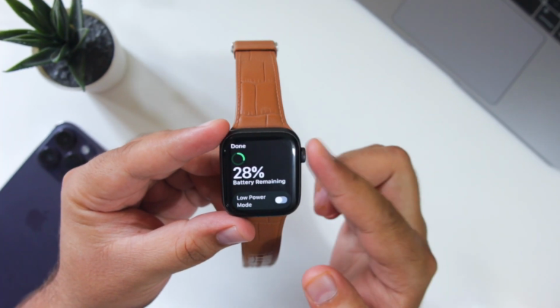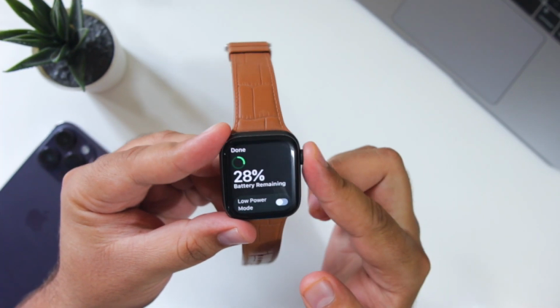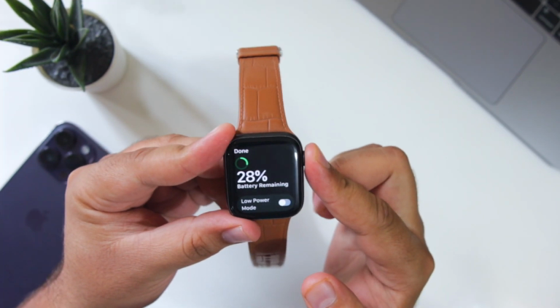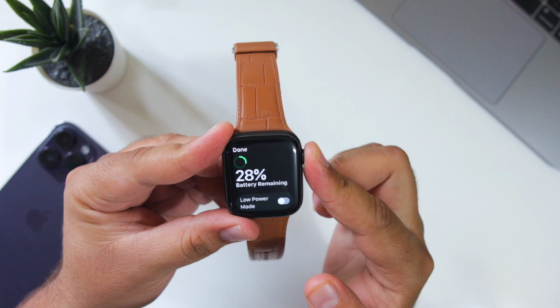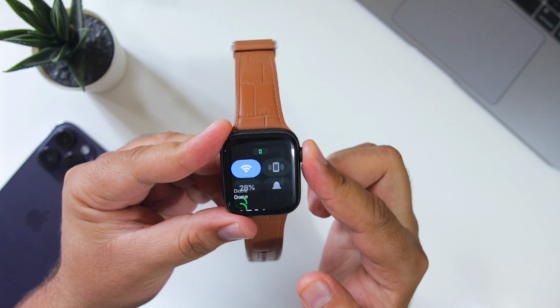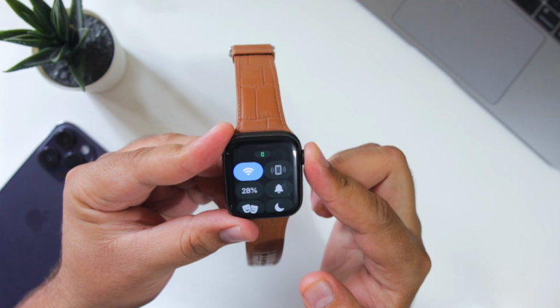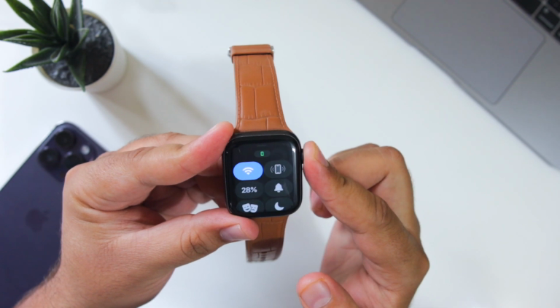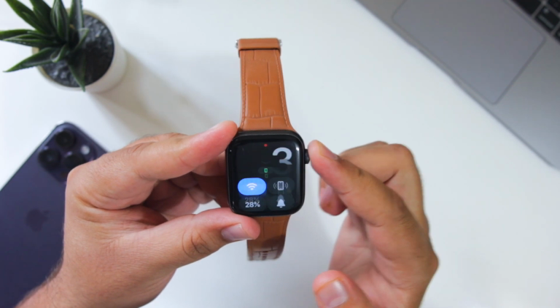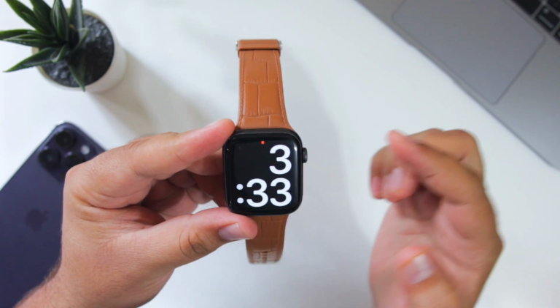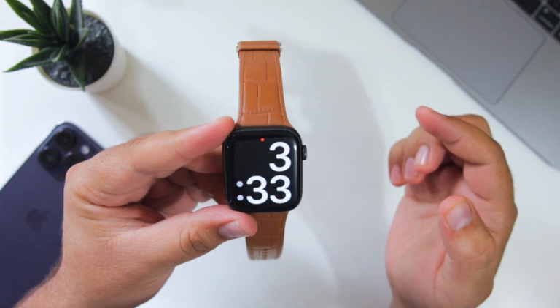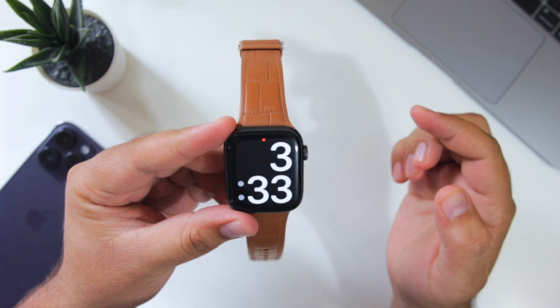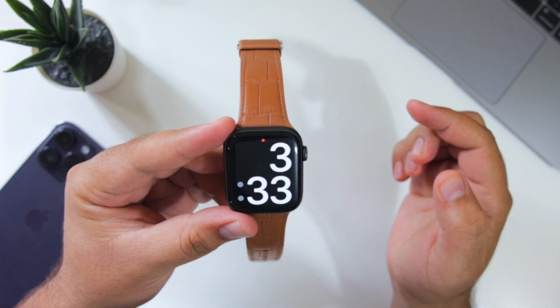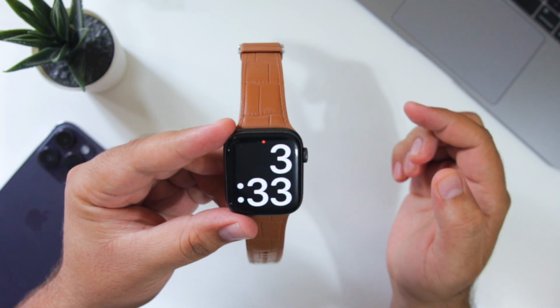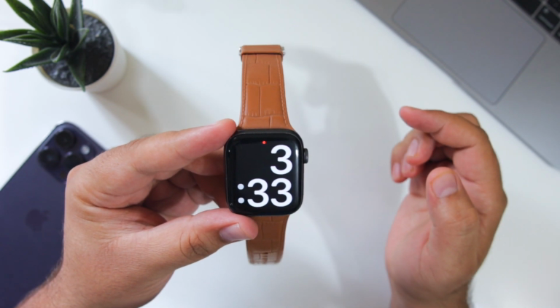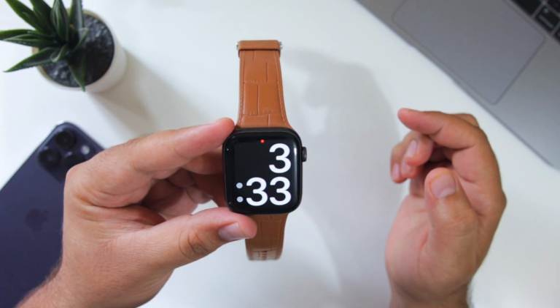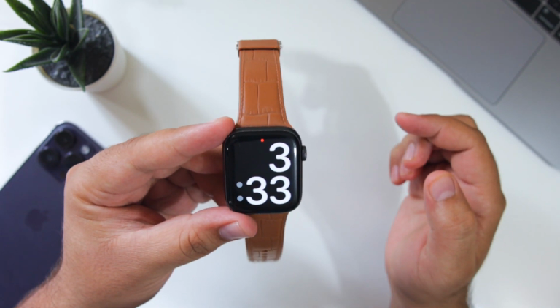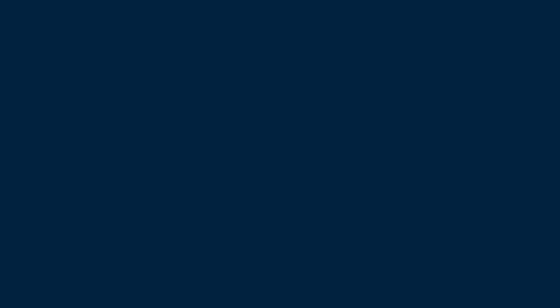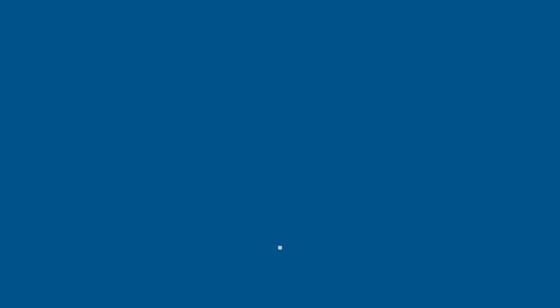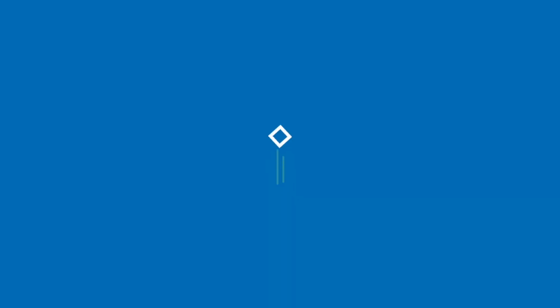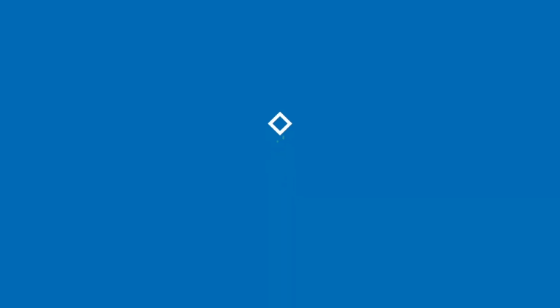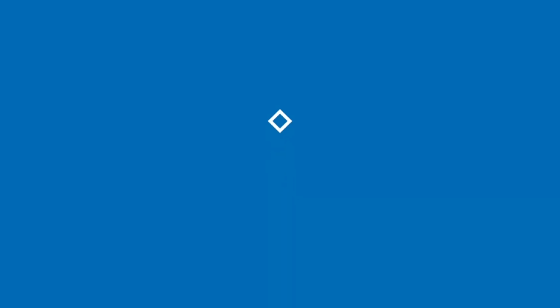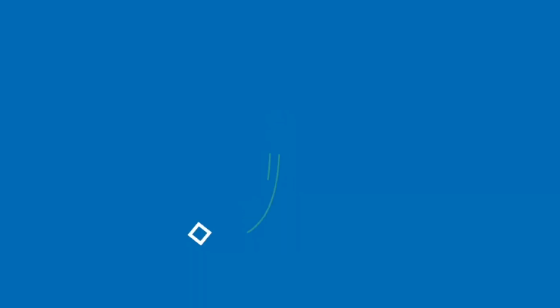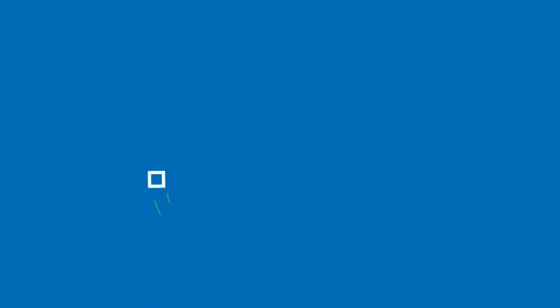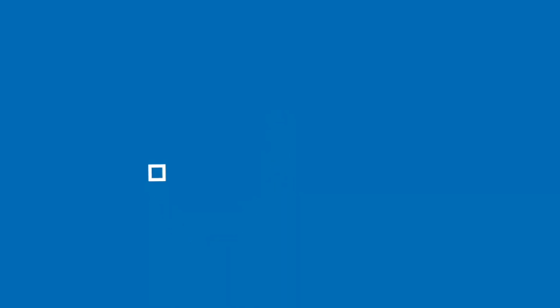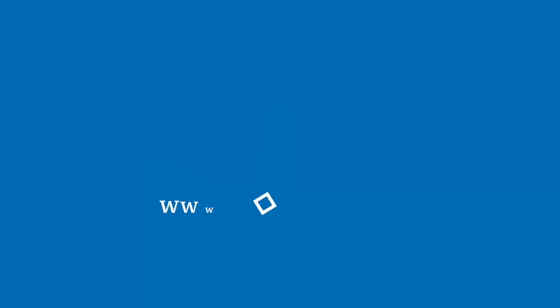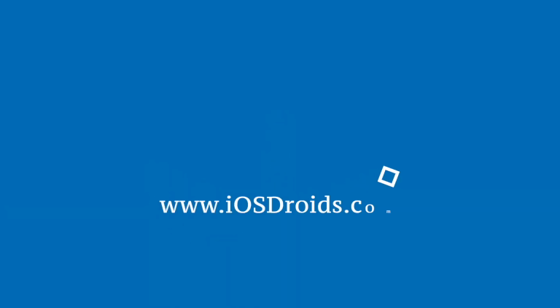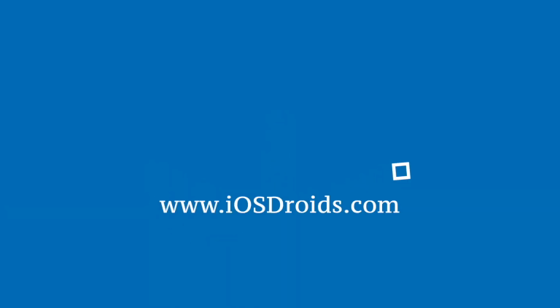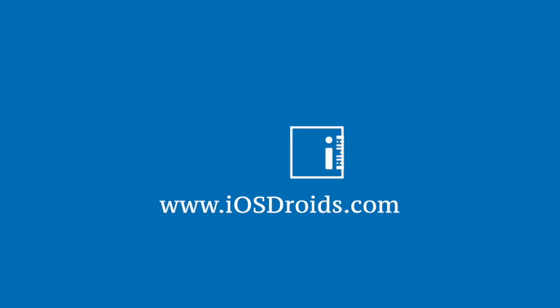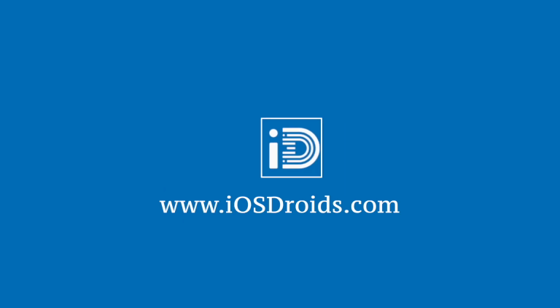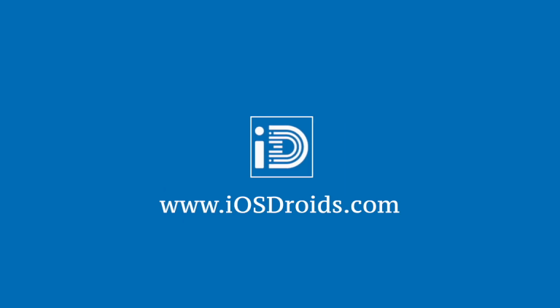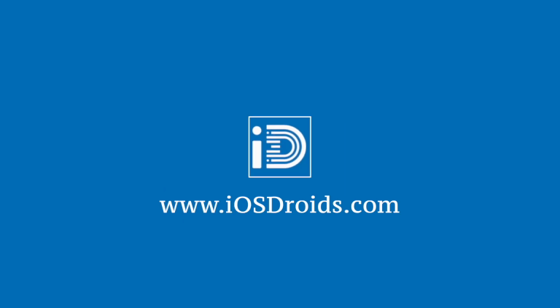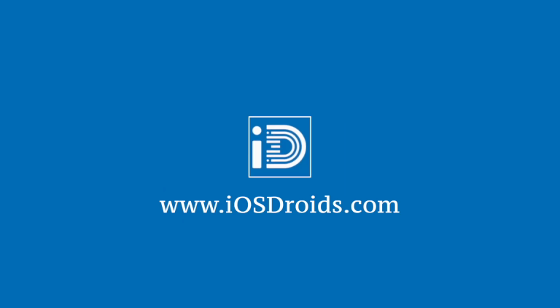But before we get started, make sure to follow and subscribe to iOS Droids. With that being said, let's begin.